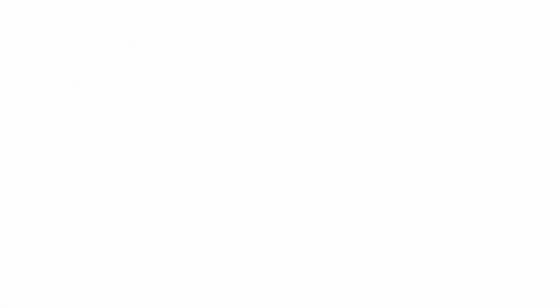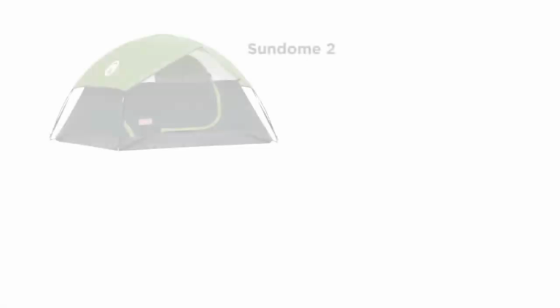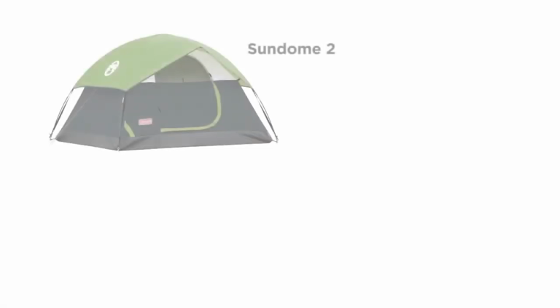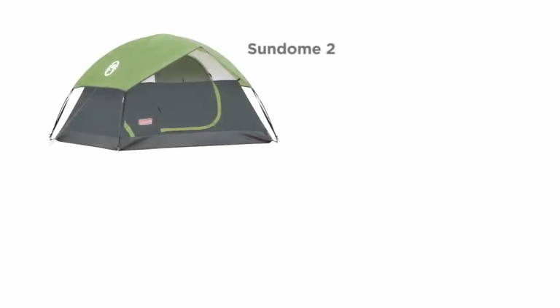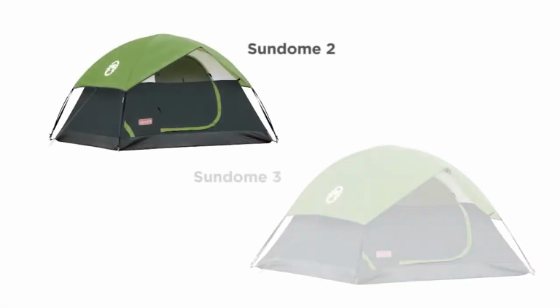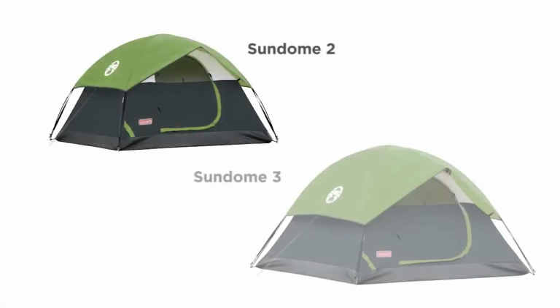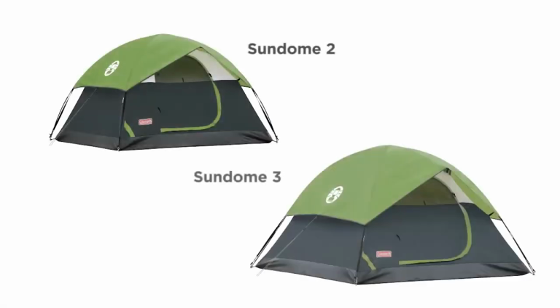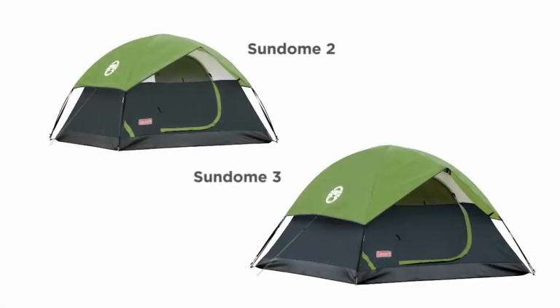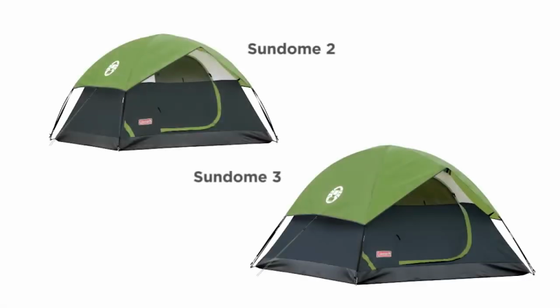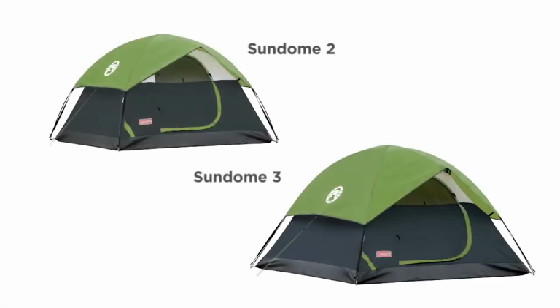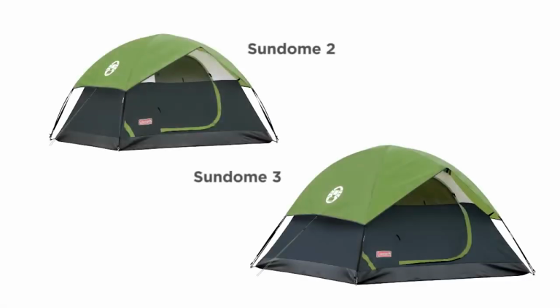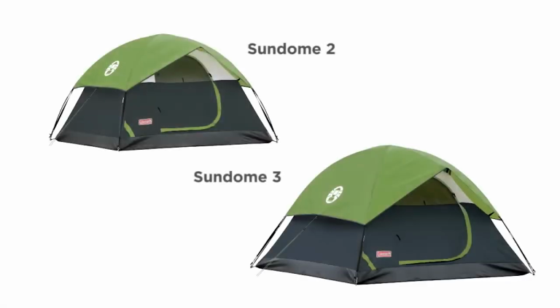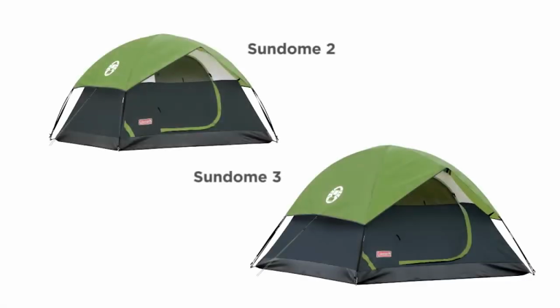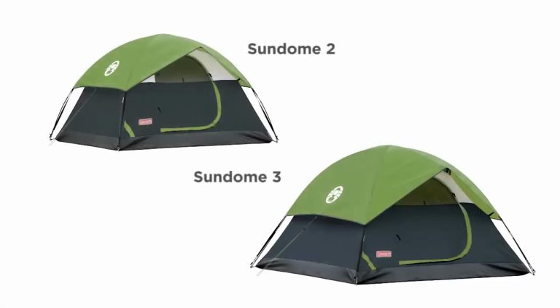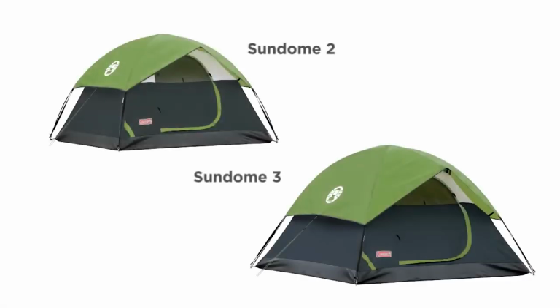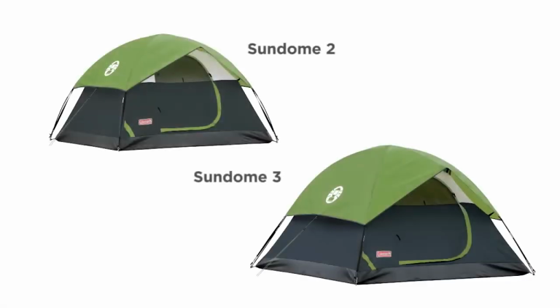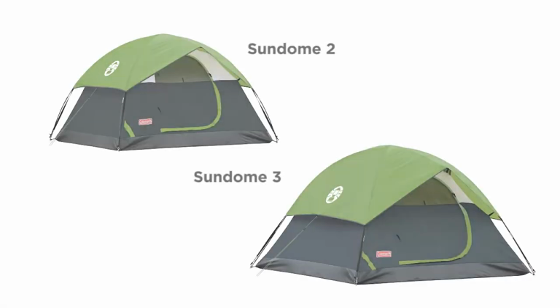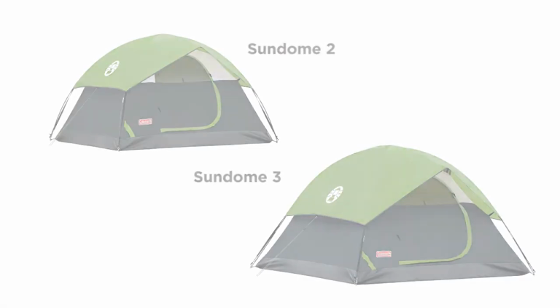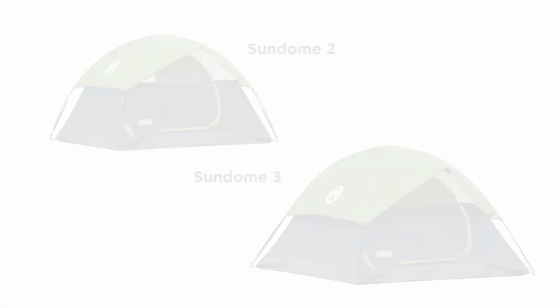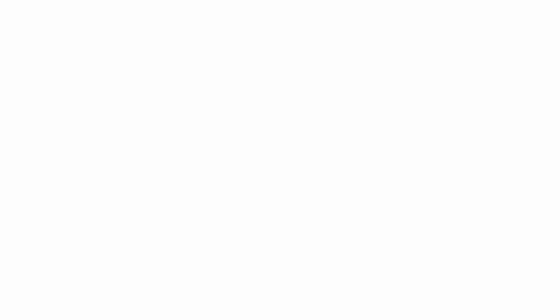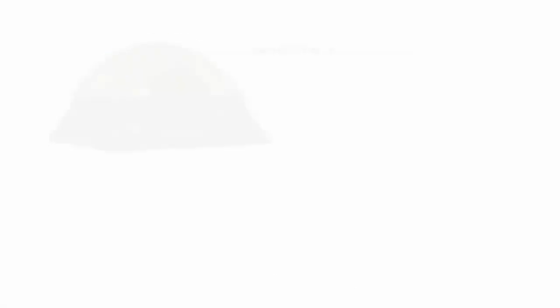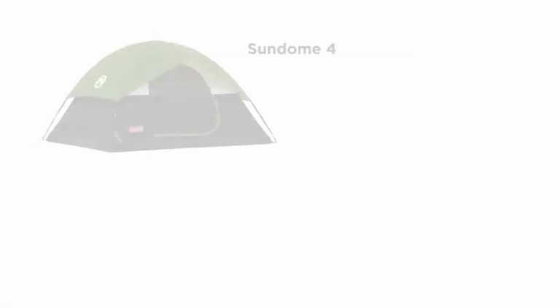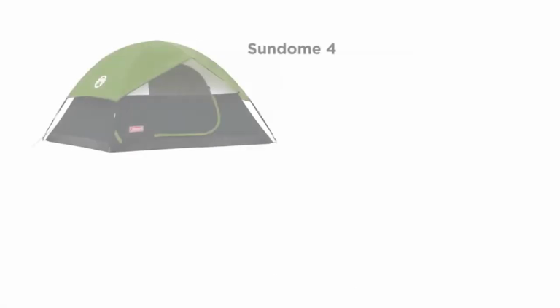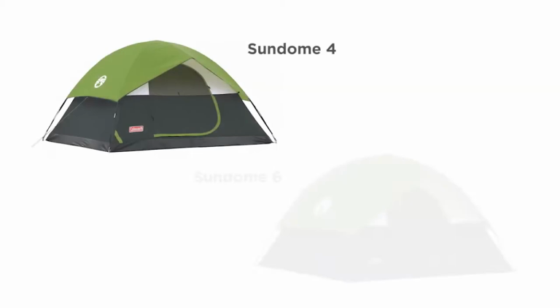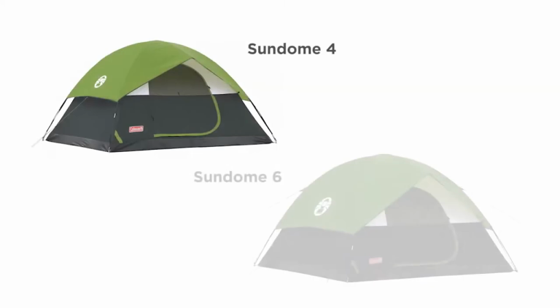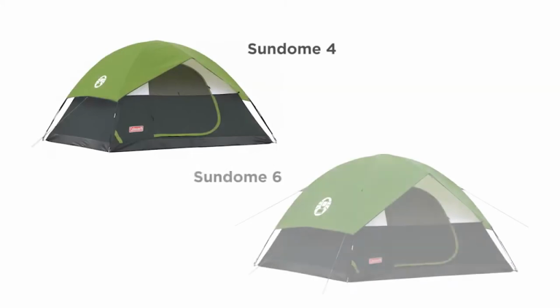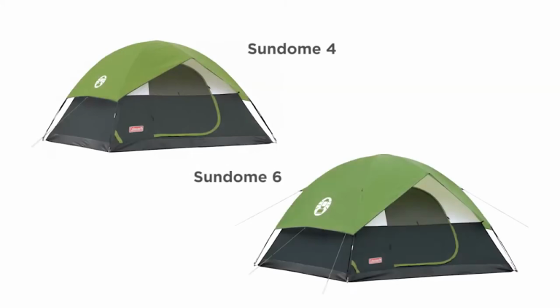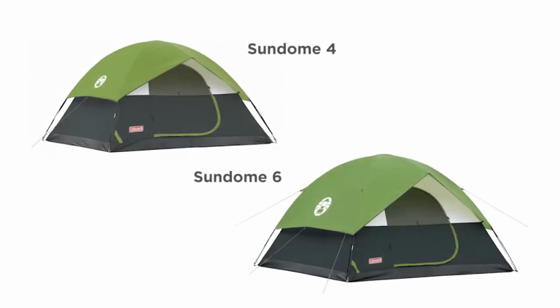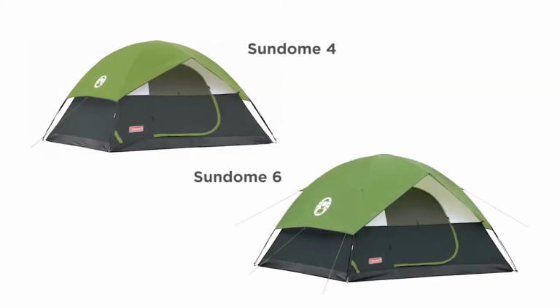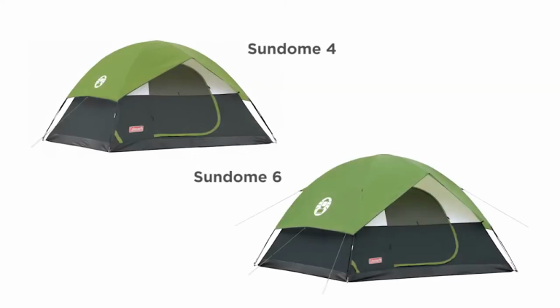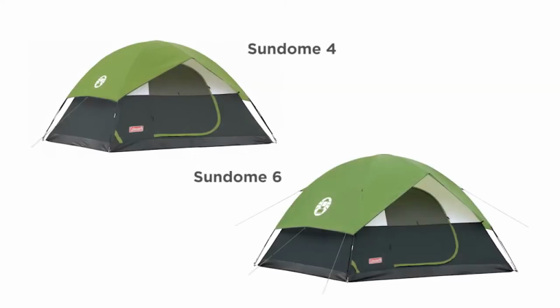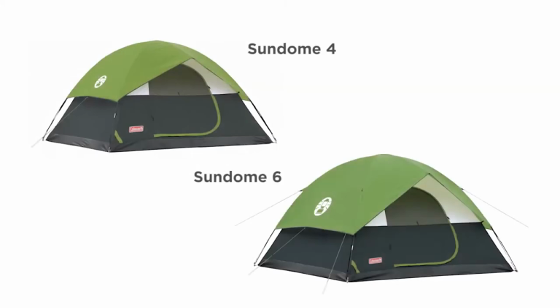The Coleman Sundome is available in two, three, four, or six person models.